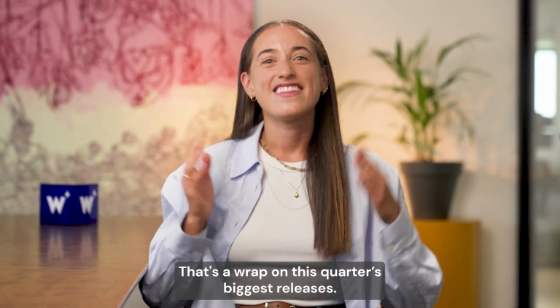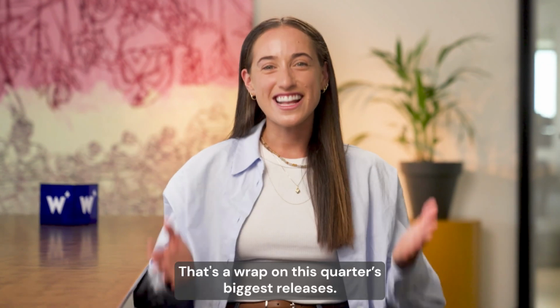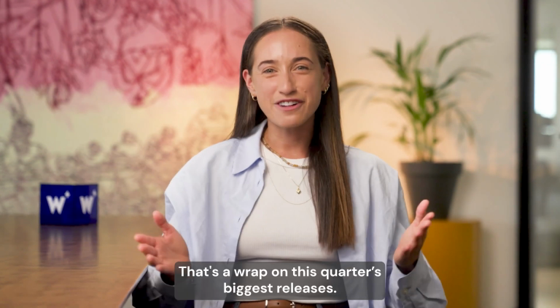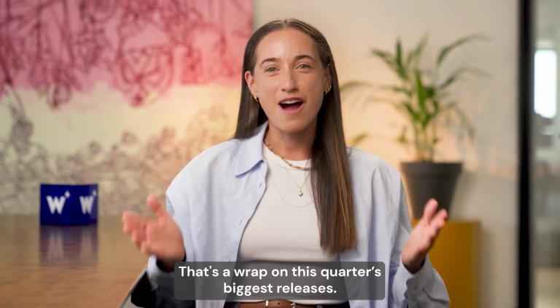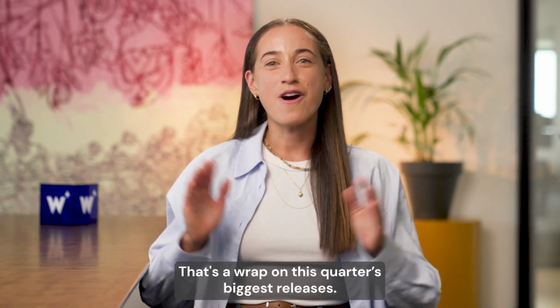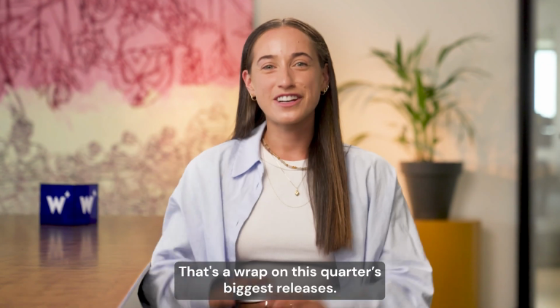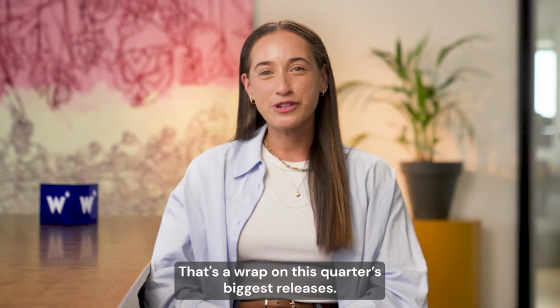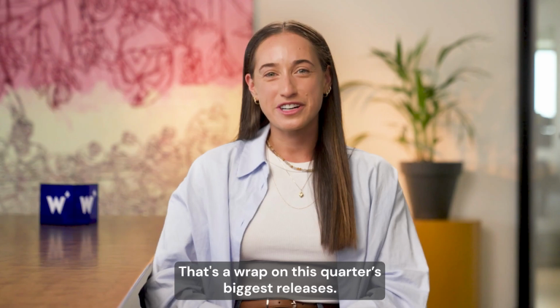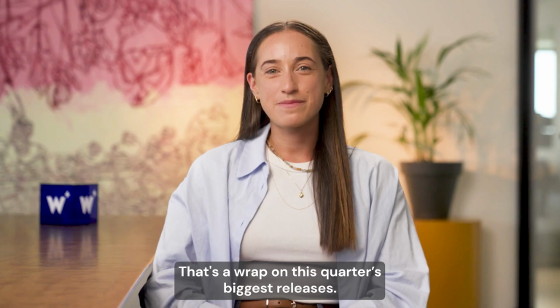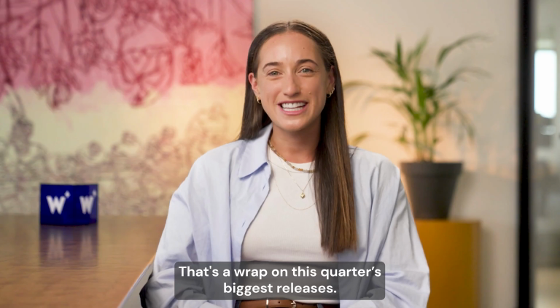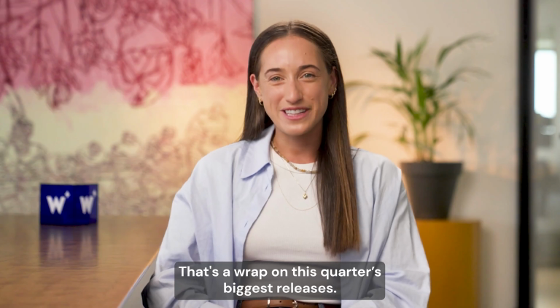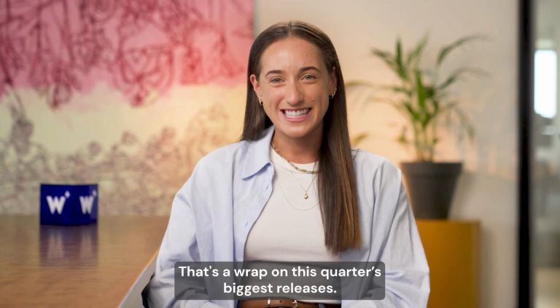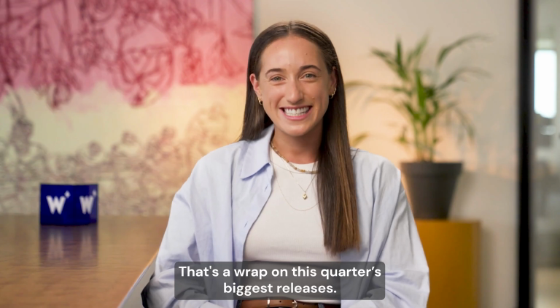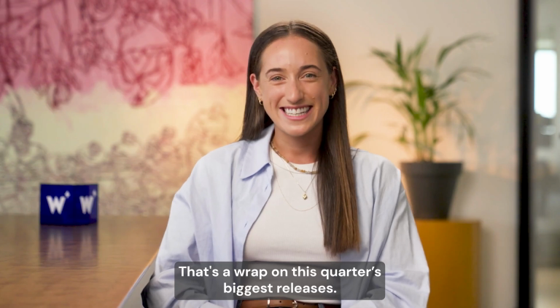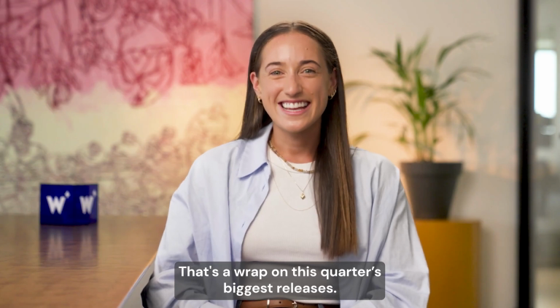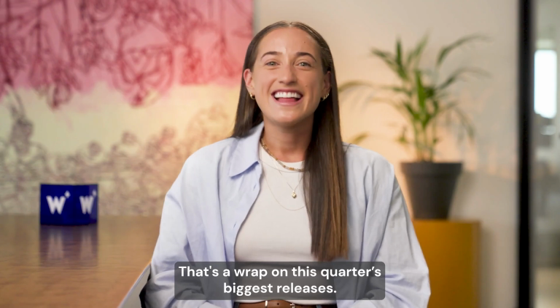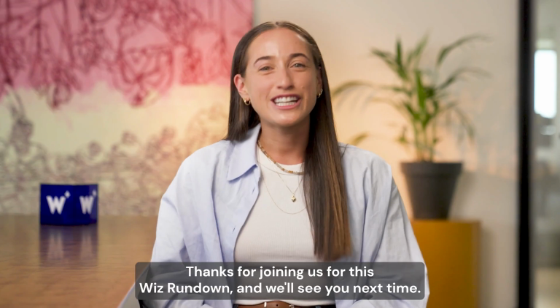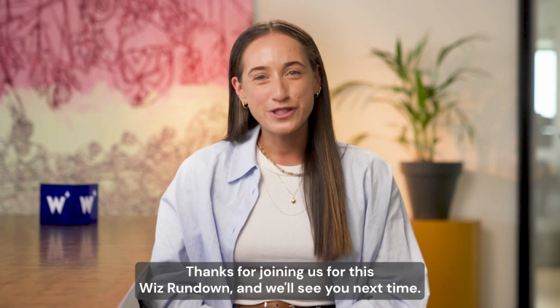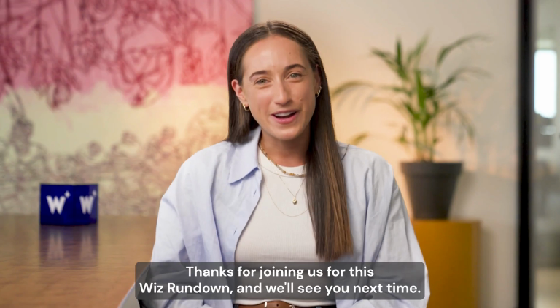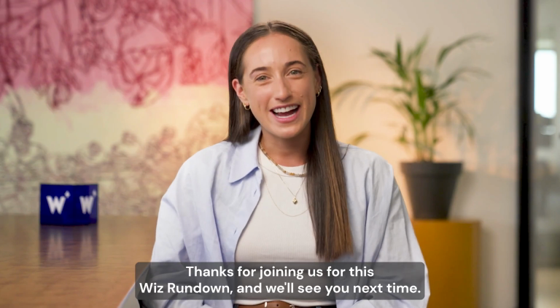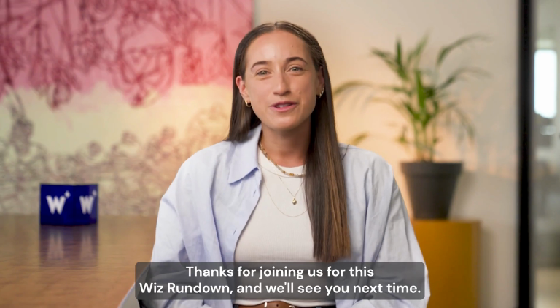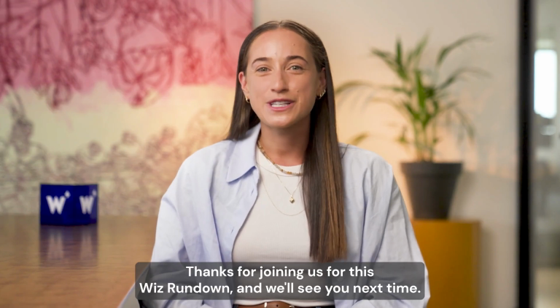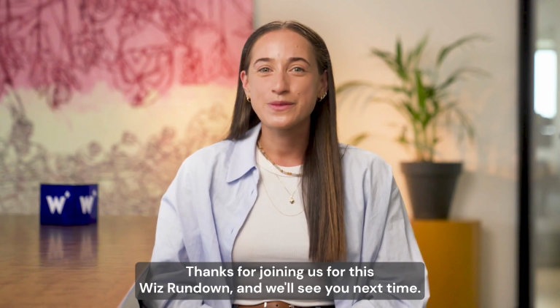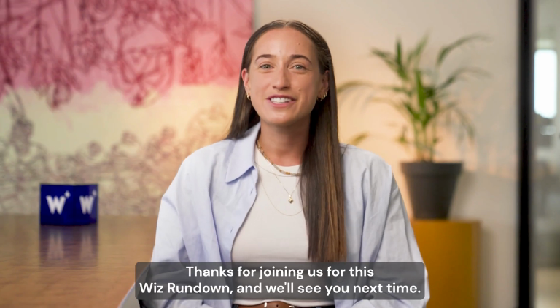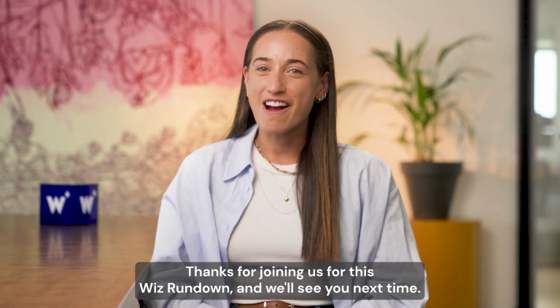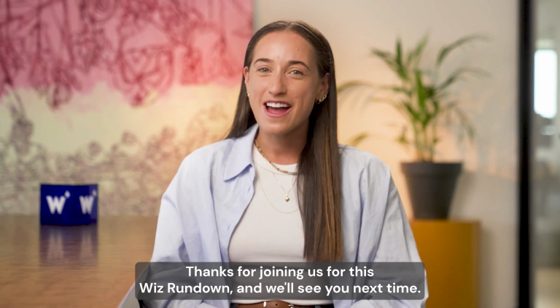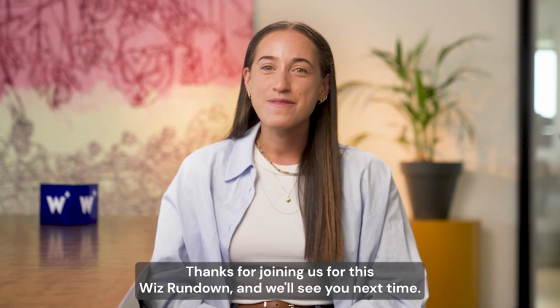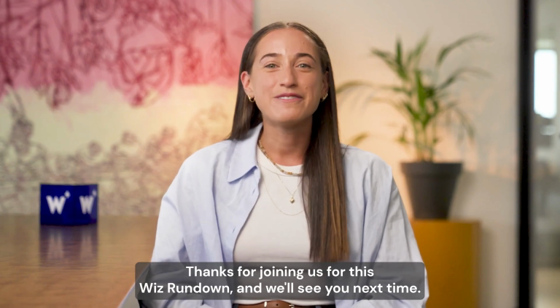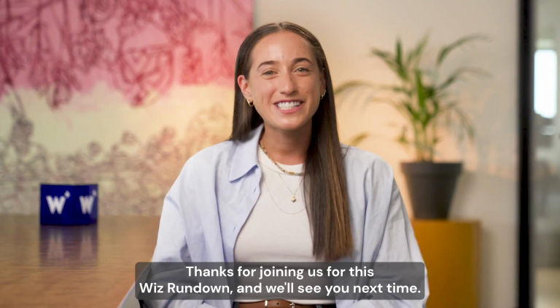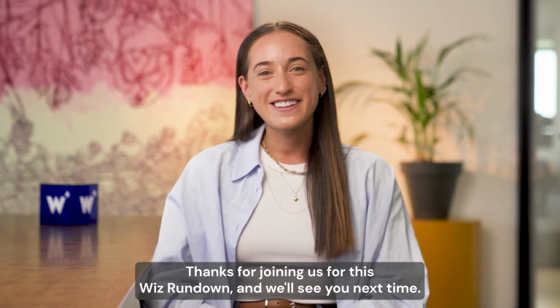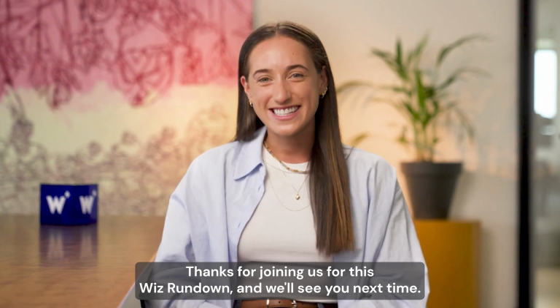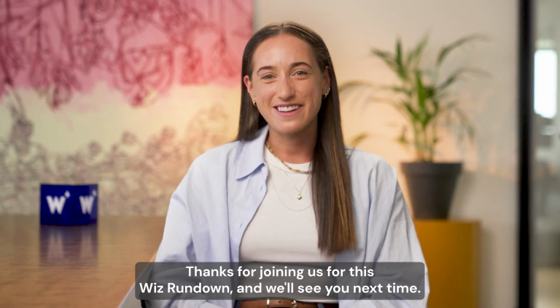That's a wrap on this quarter's biggest releases. Thanks for joining us for this Wiz Rundown and we'll see you next time.